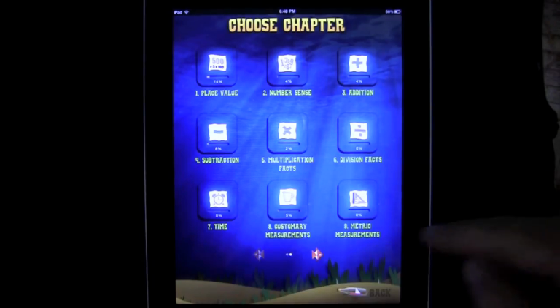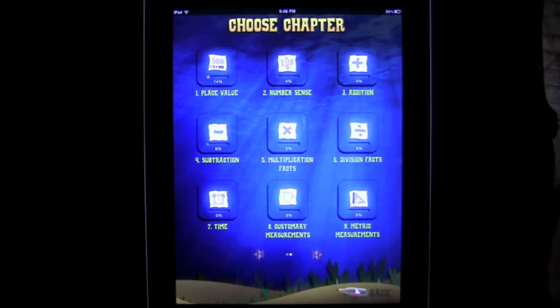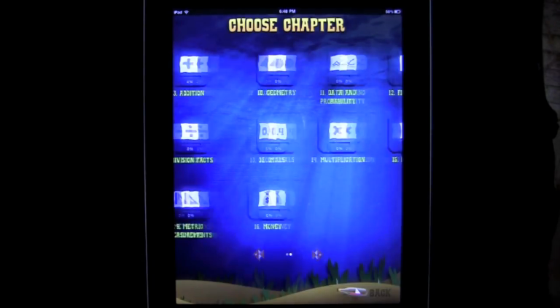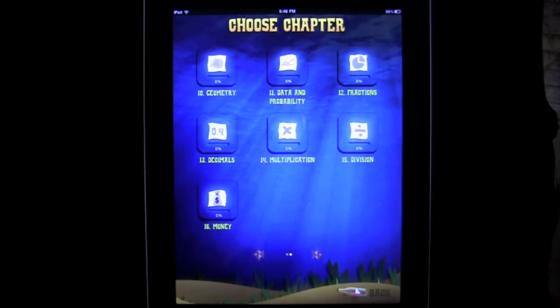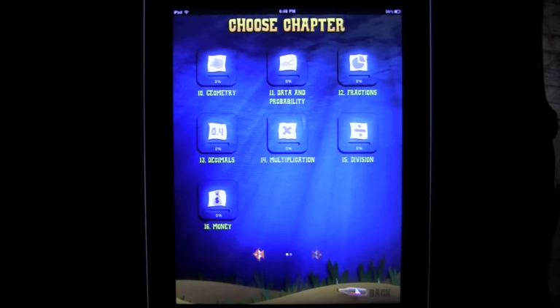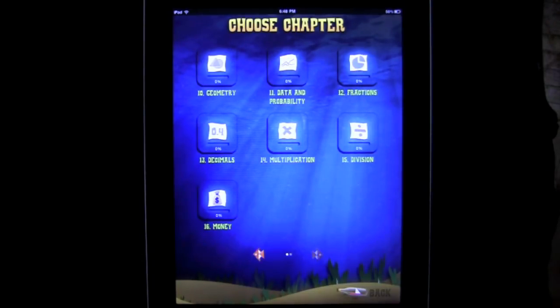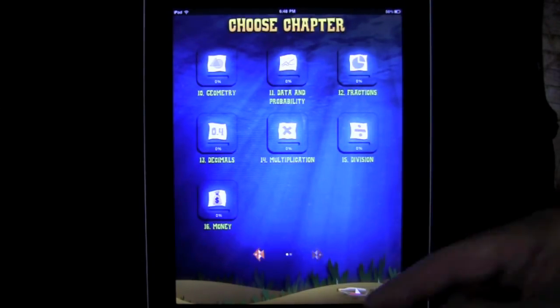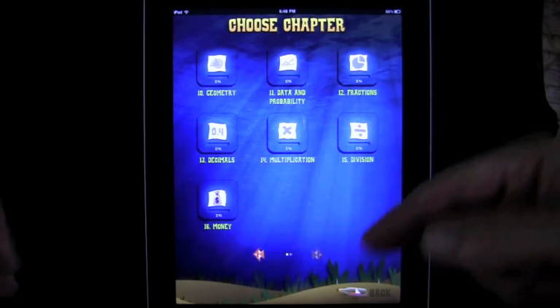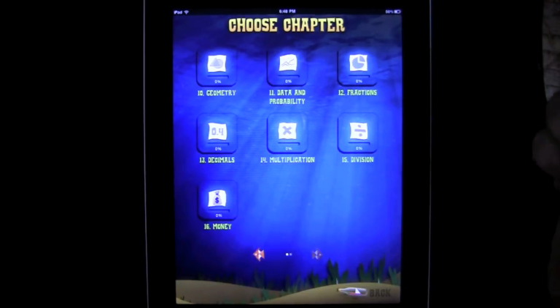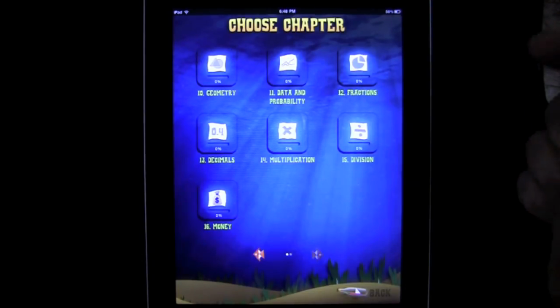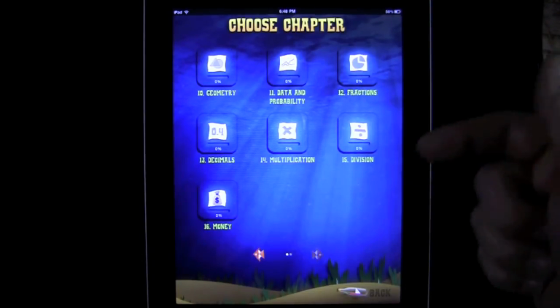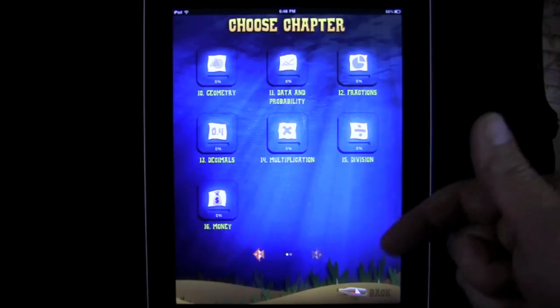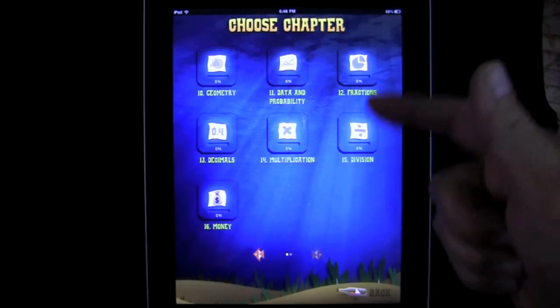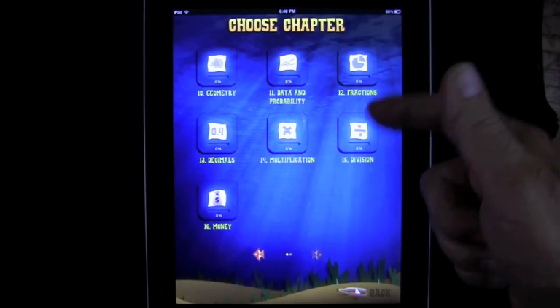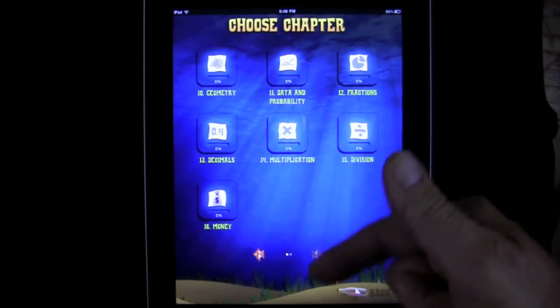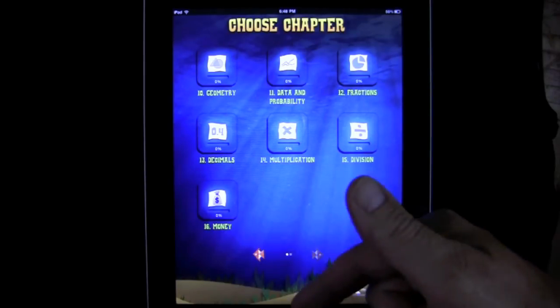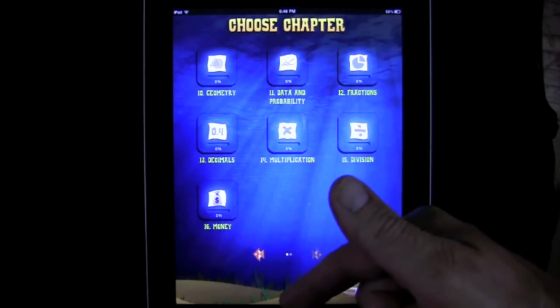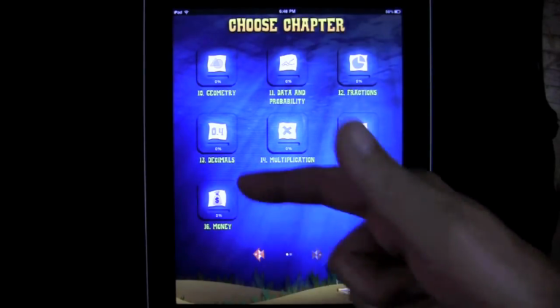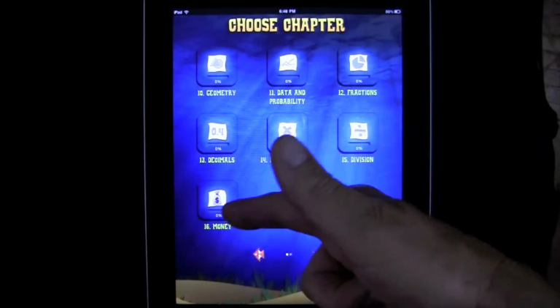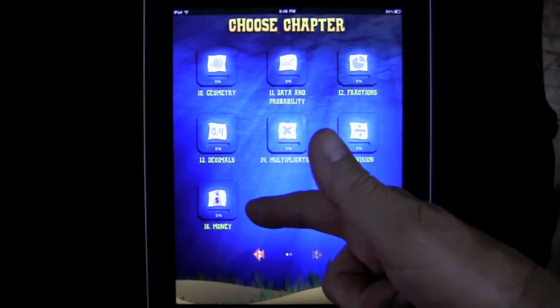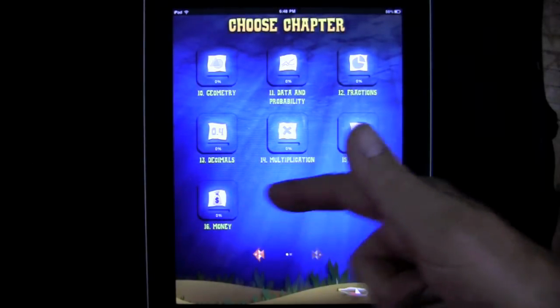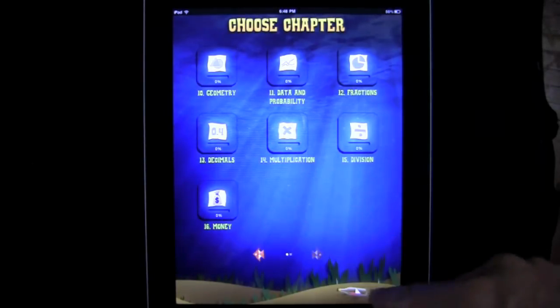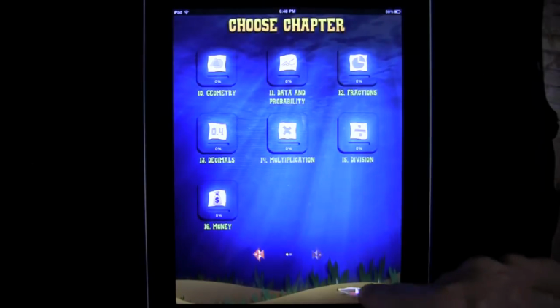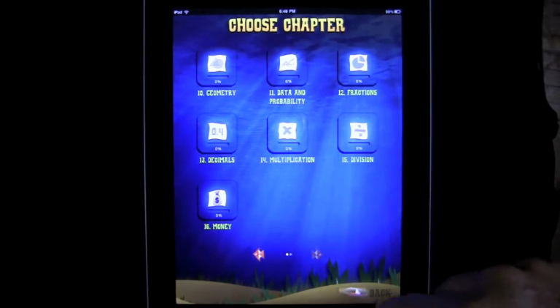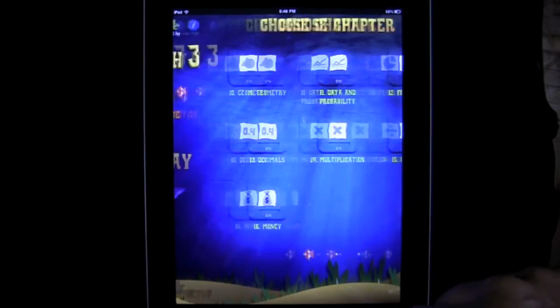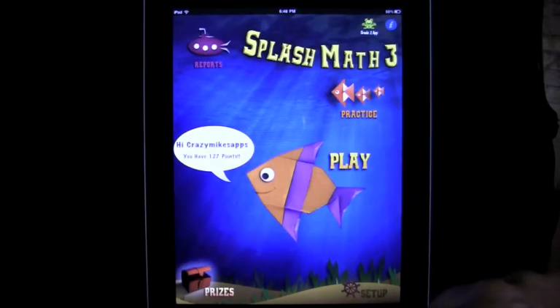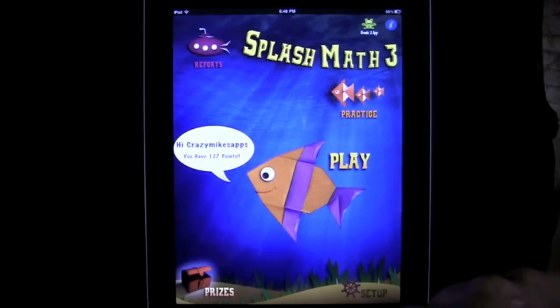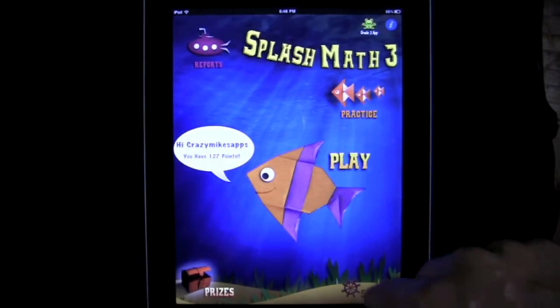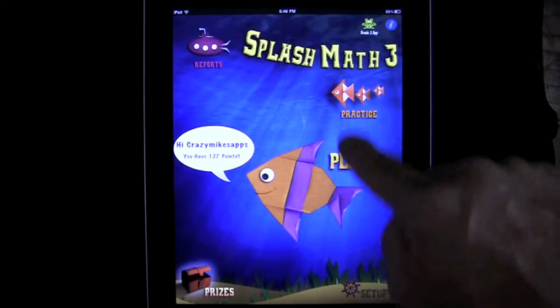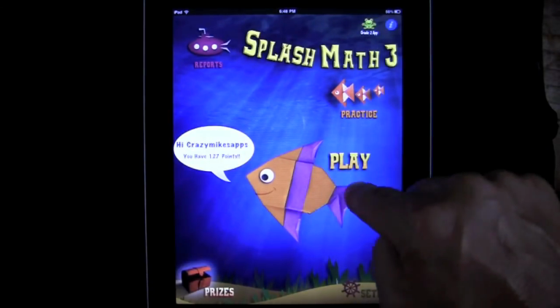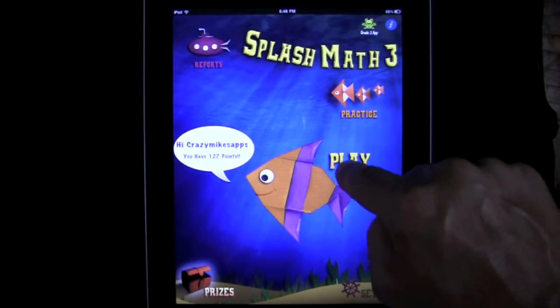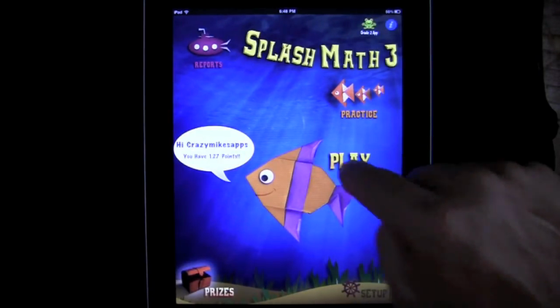You can go forward and see more topics: multiplication, division, fractions, money — money is good. And there you have it, that's the practice mode.